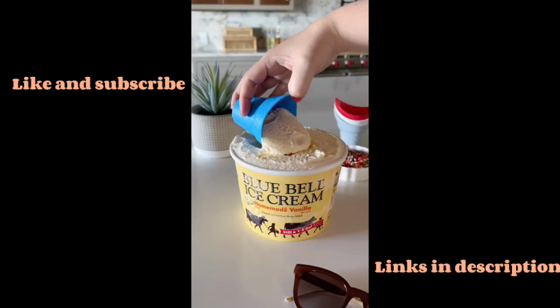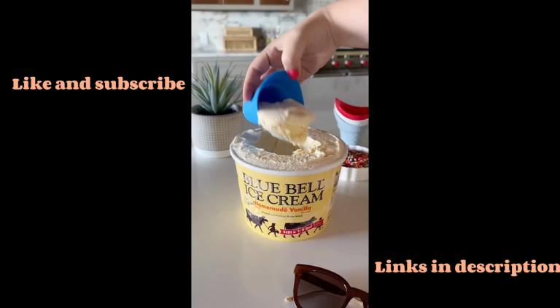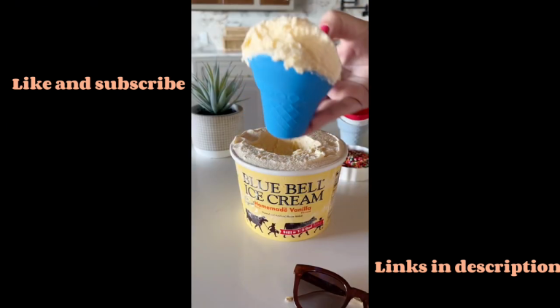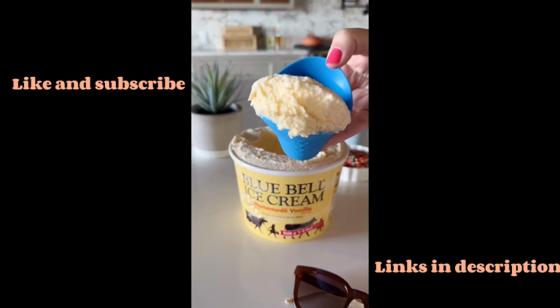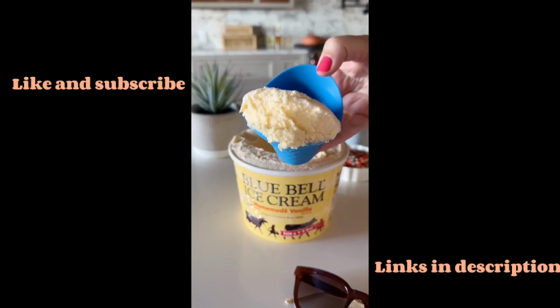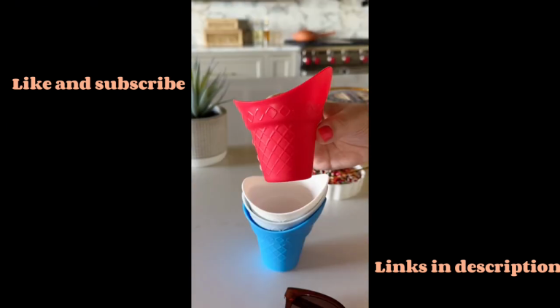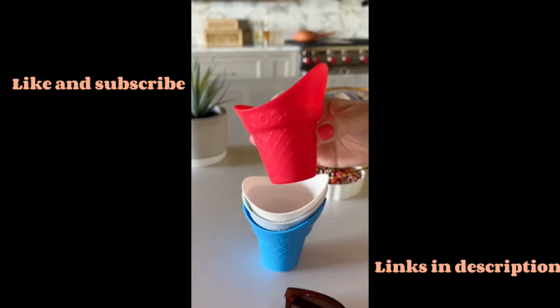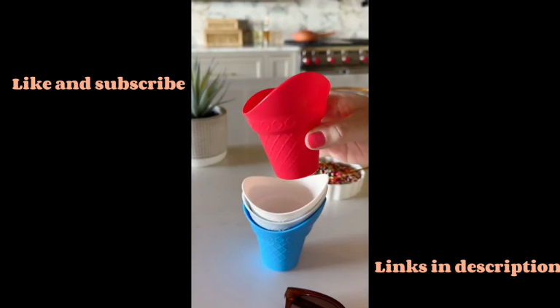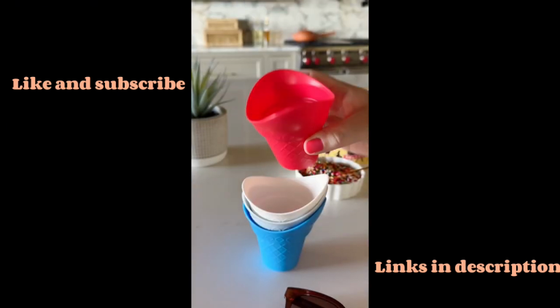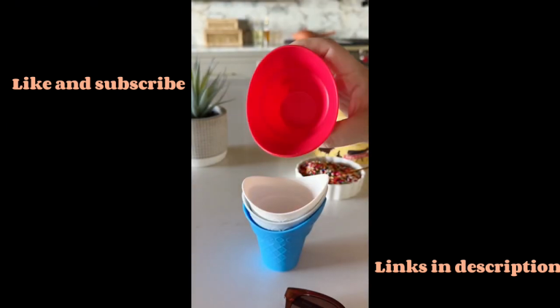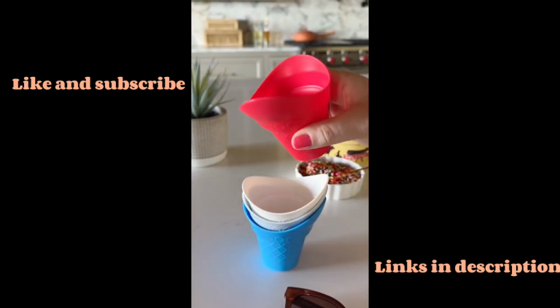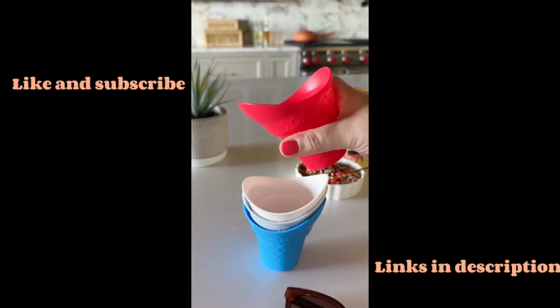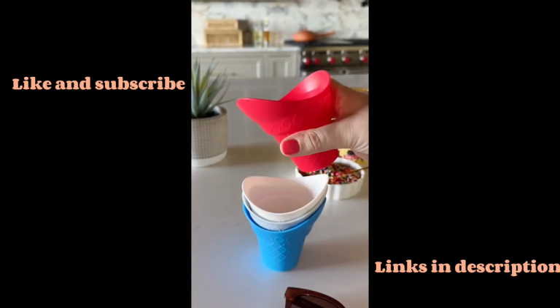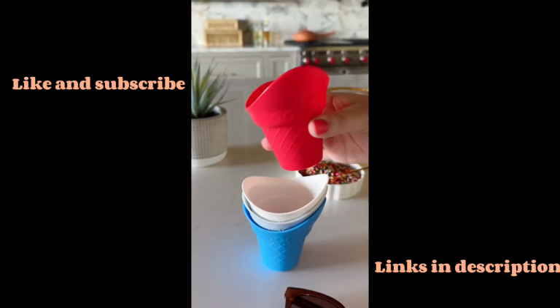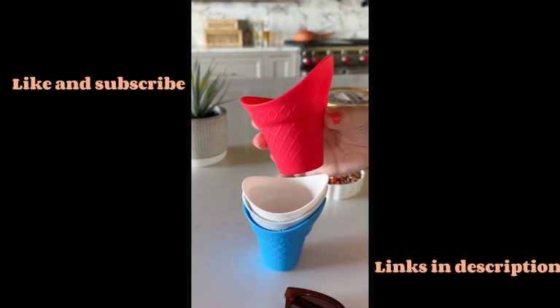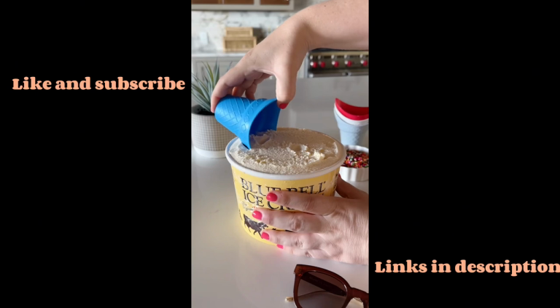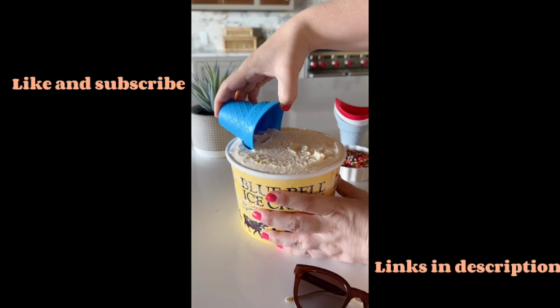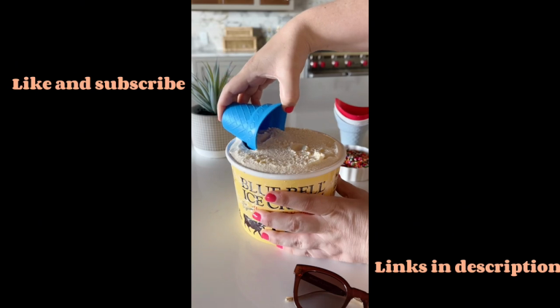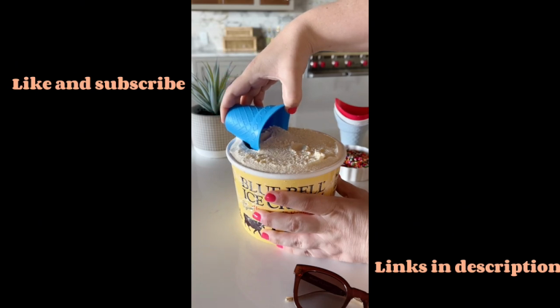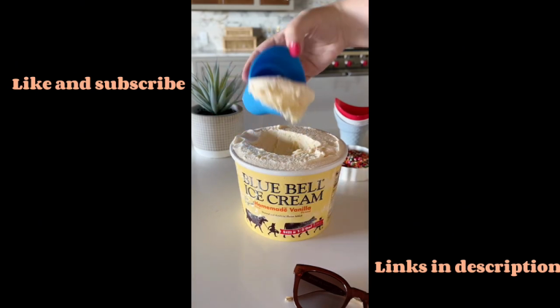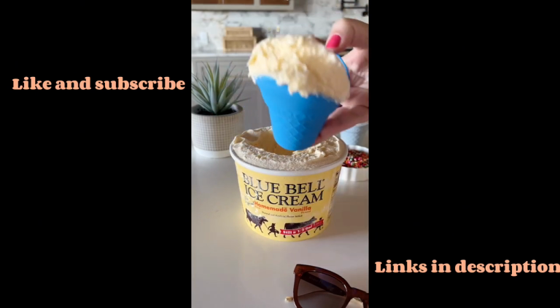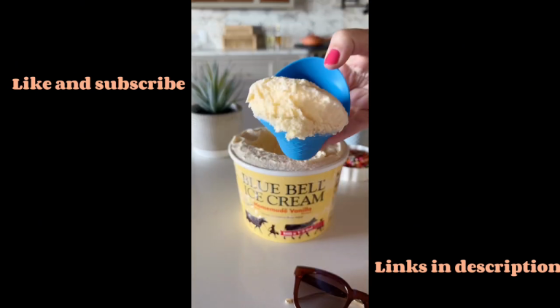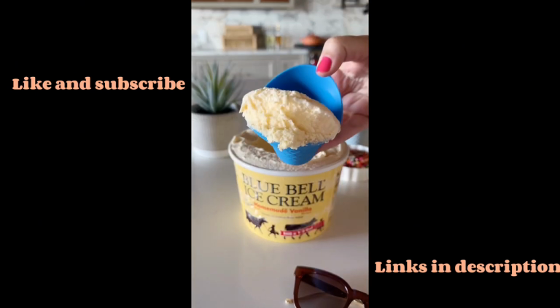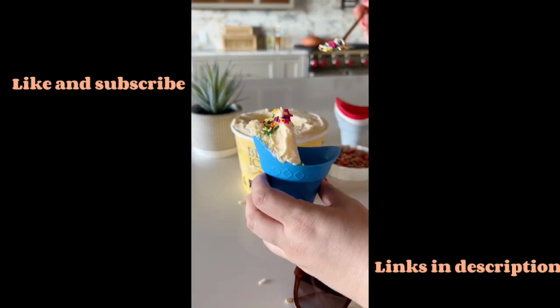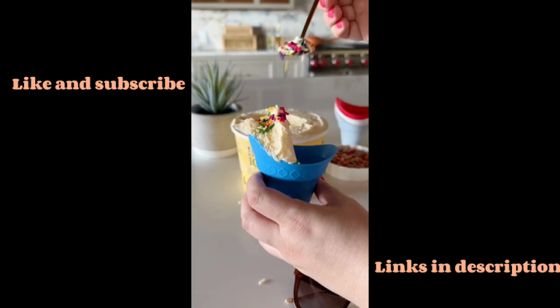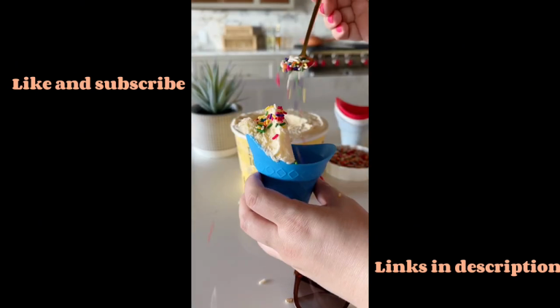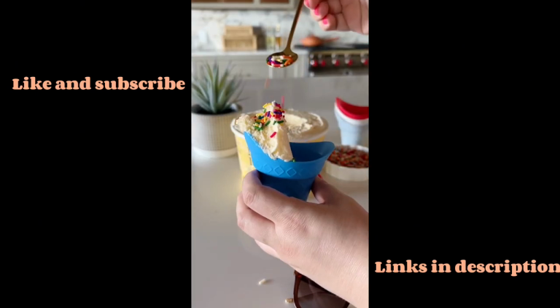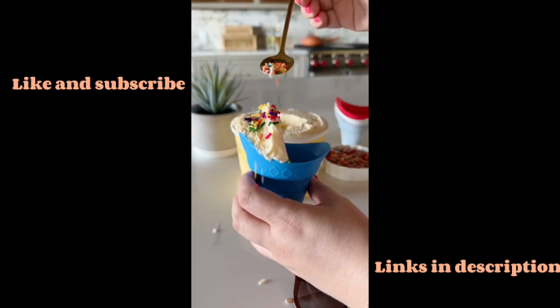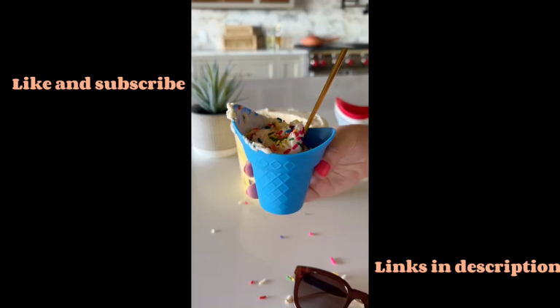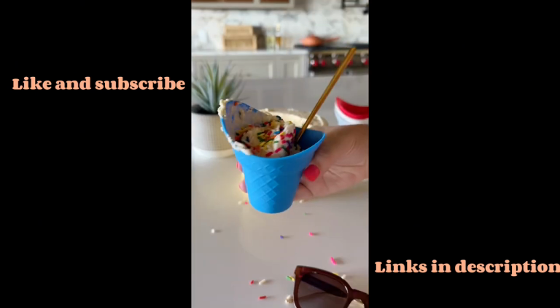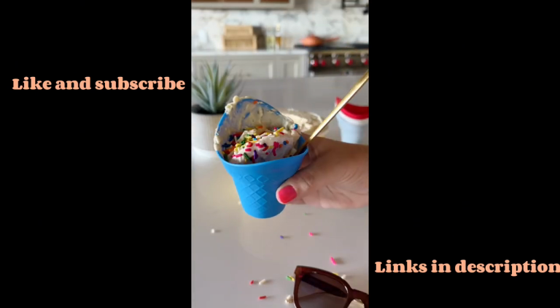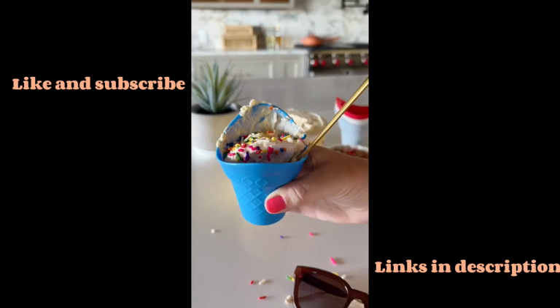Your summer parties are about to get 10 times better with these ice cream cup scoops. You're able to scoop and eat your ice cream all in one.